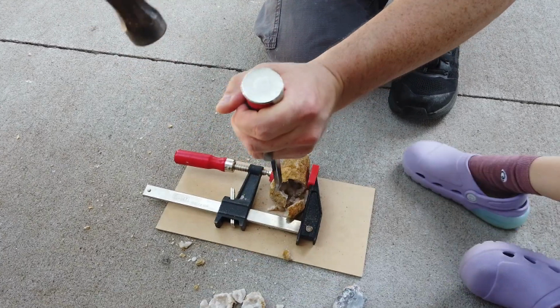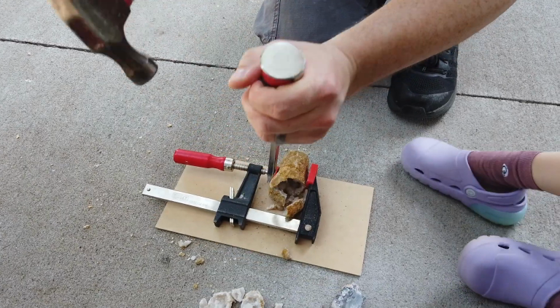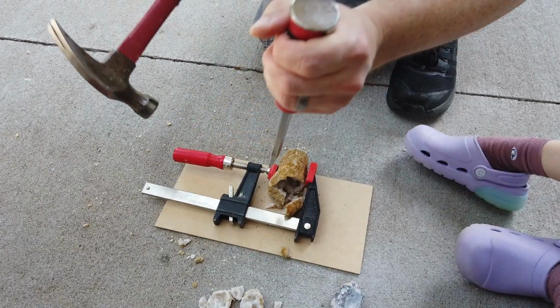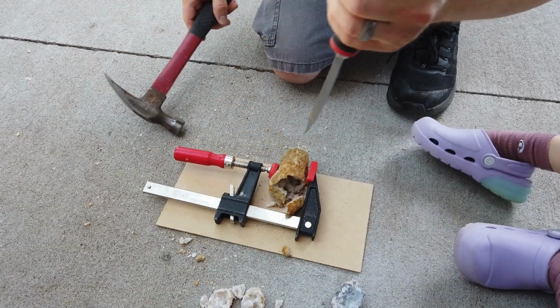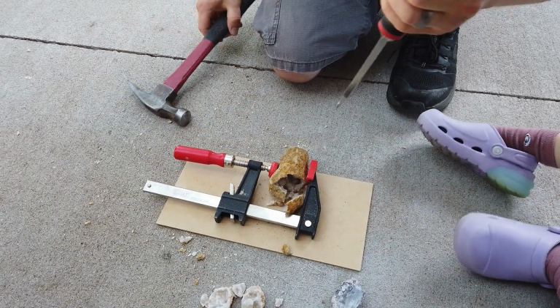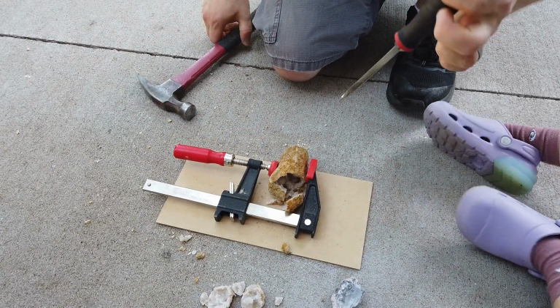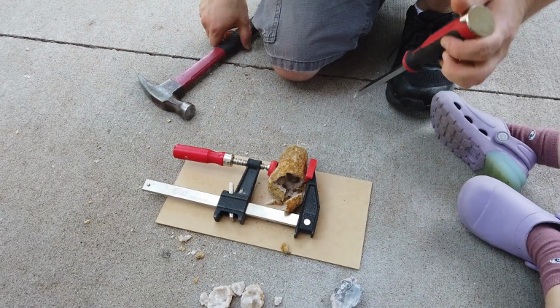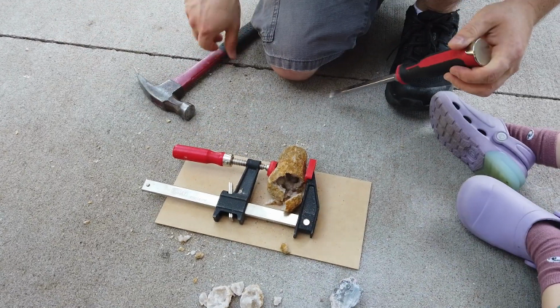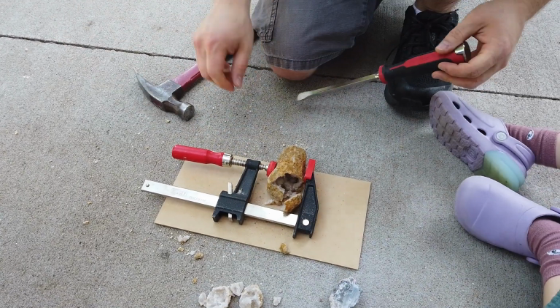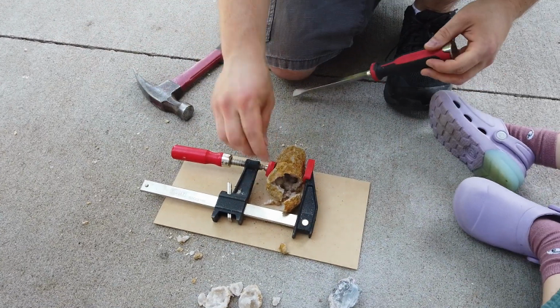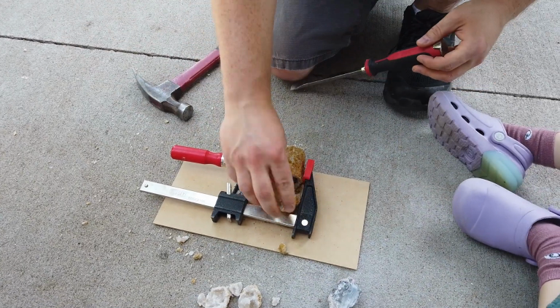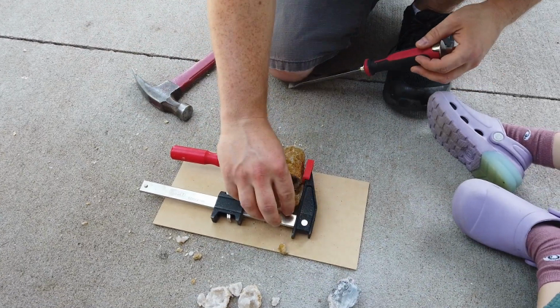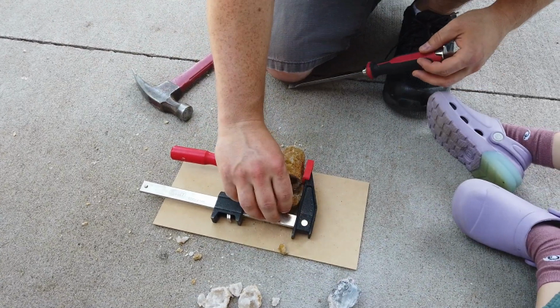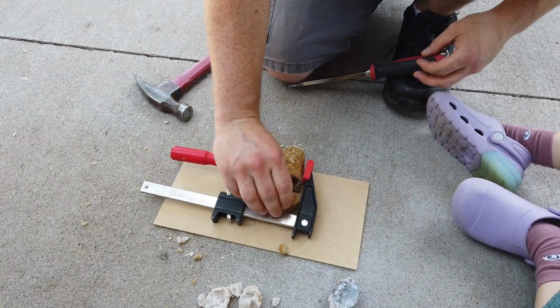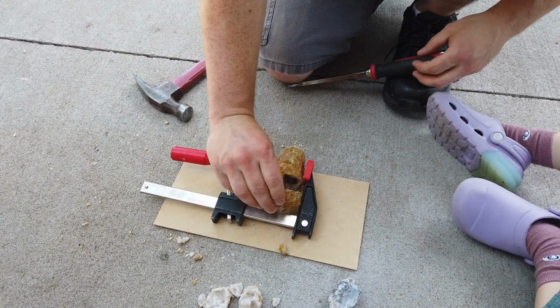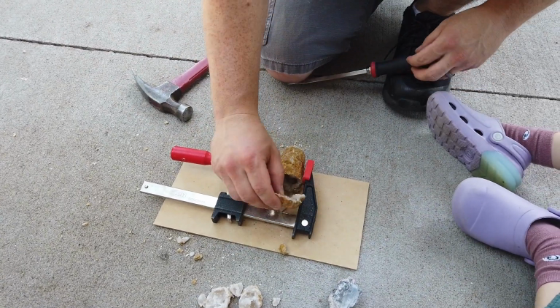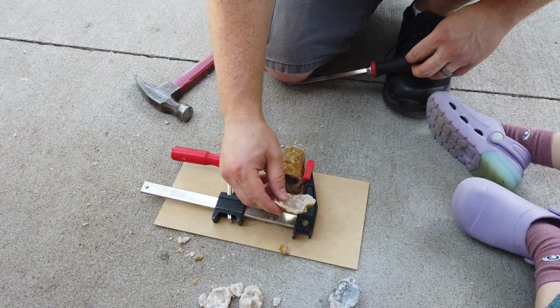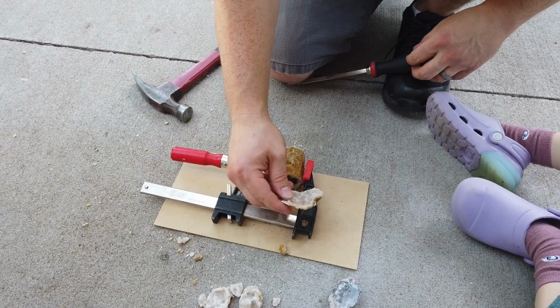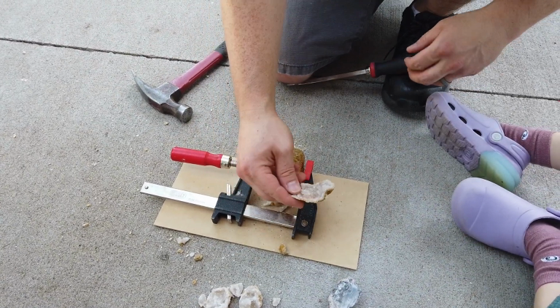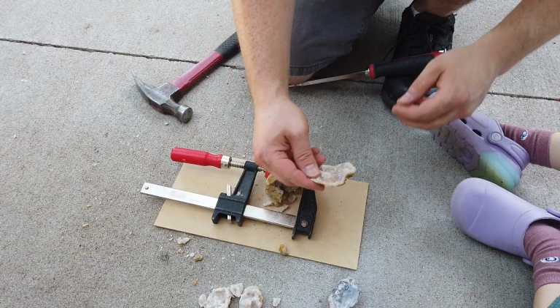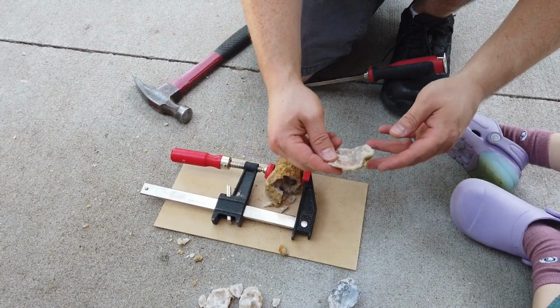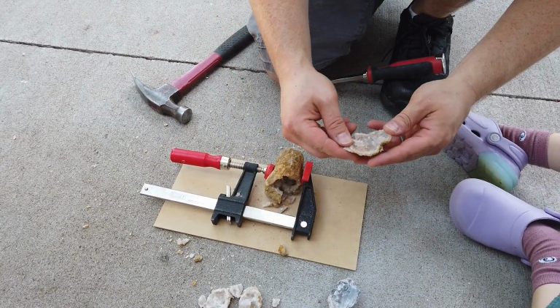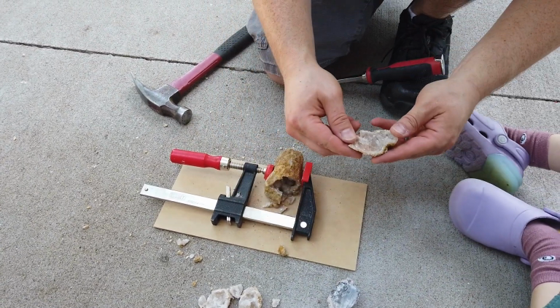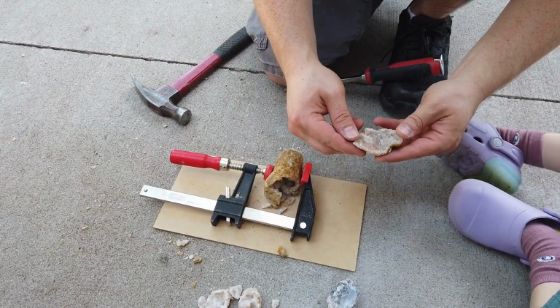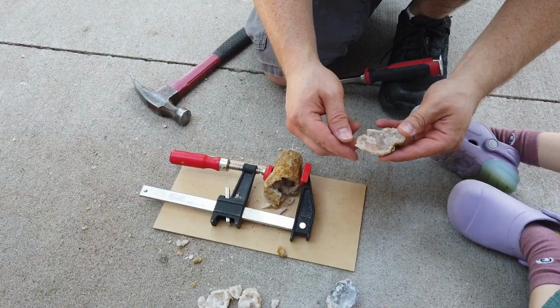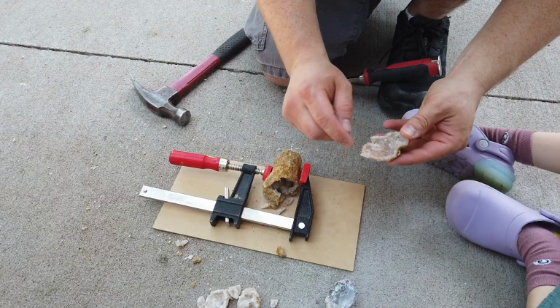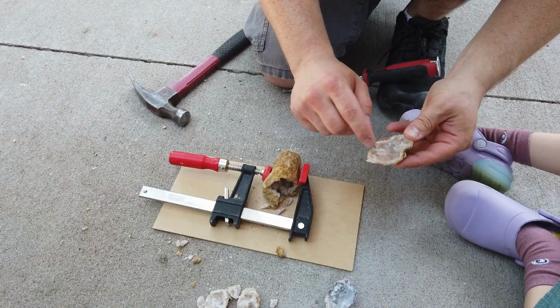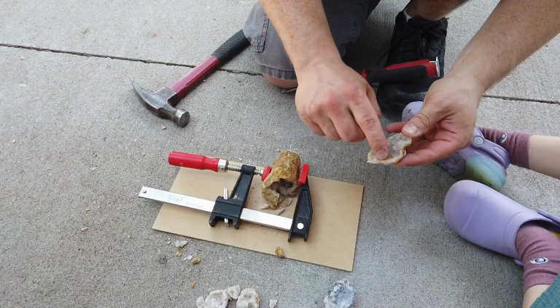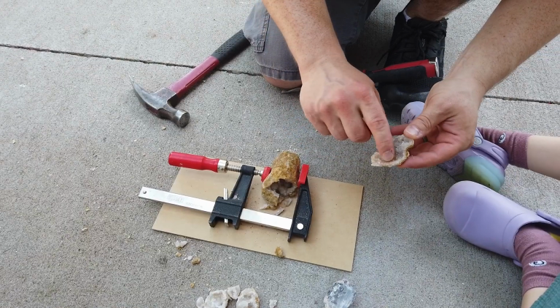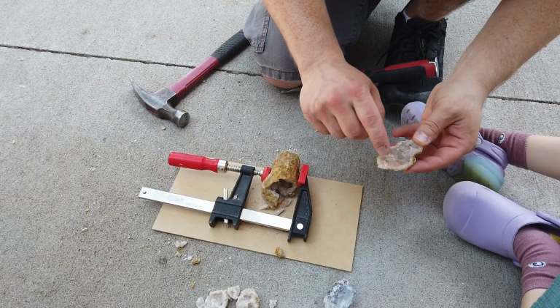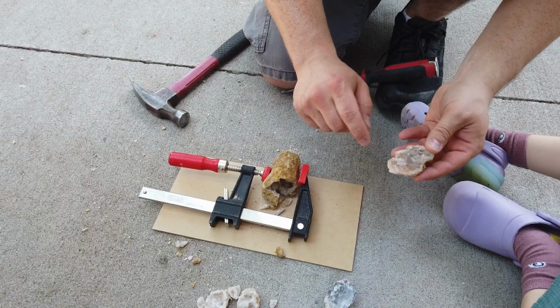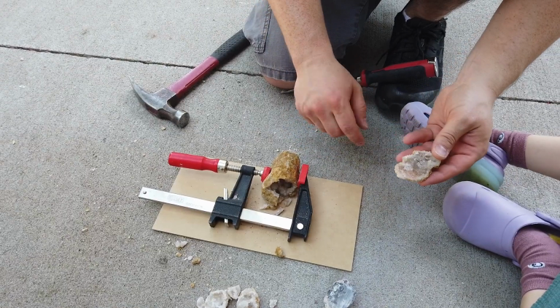Whoa, hit it a little hard there. Oh look at that, it's pink.